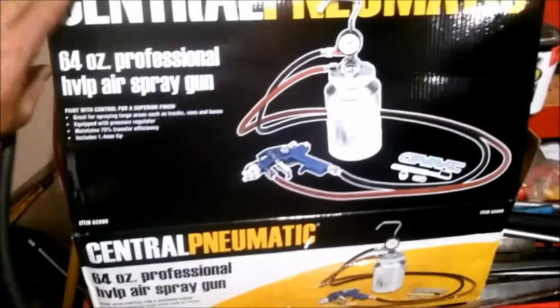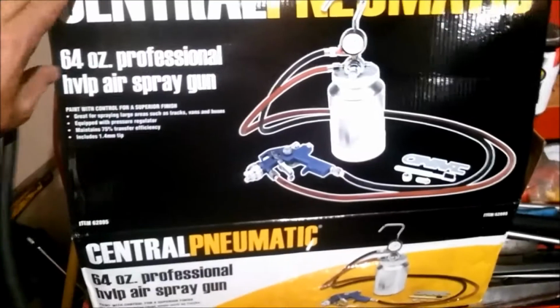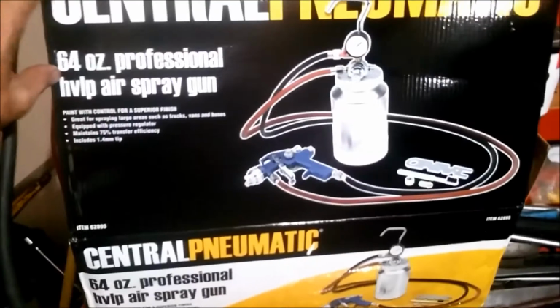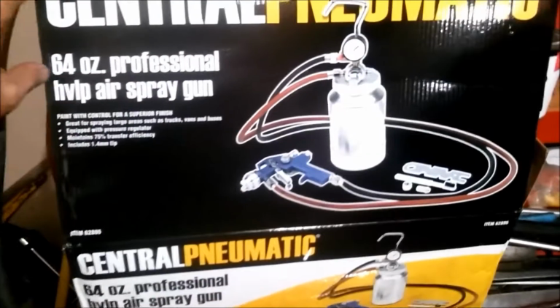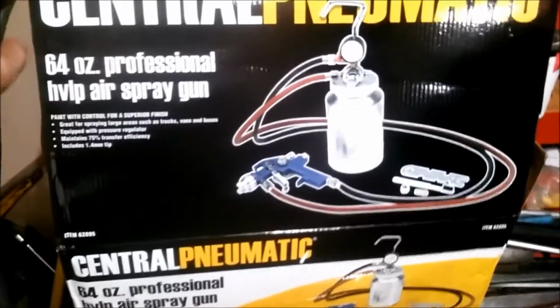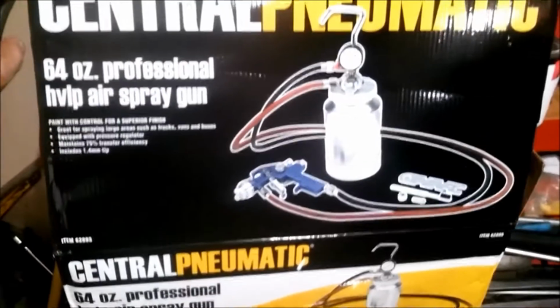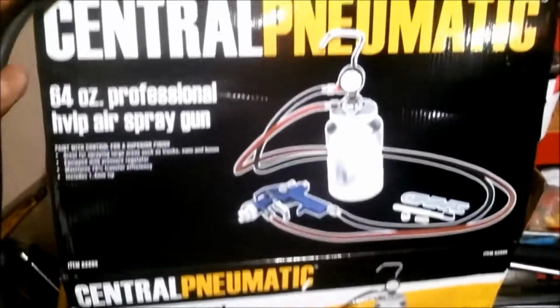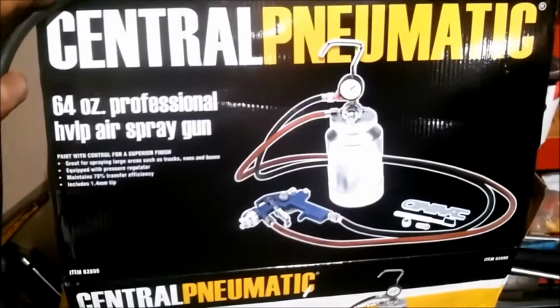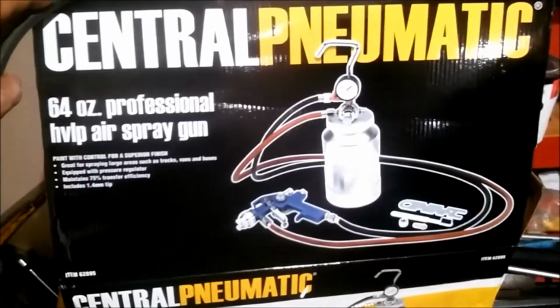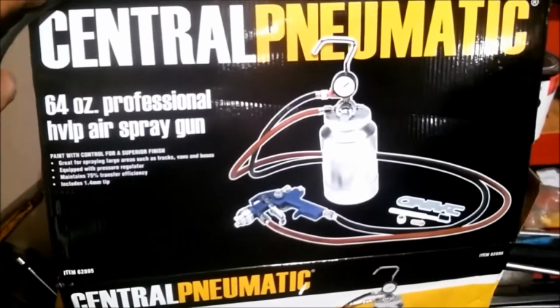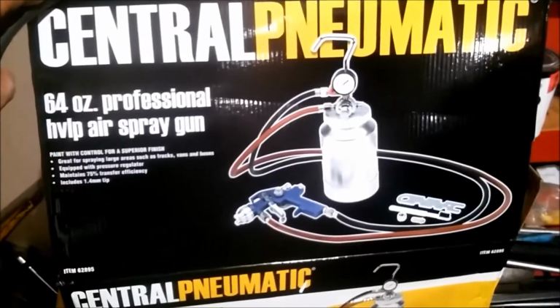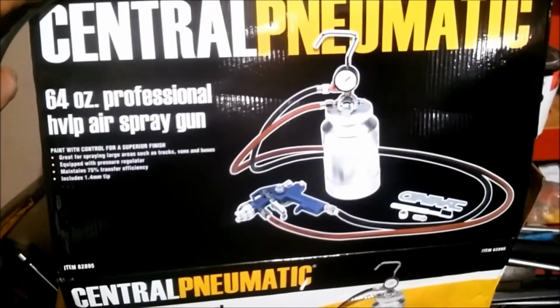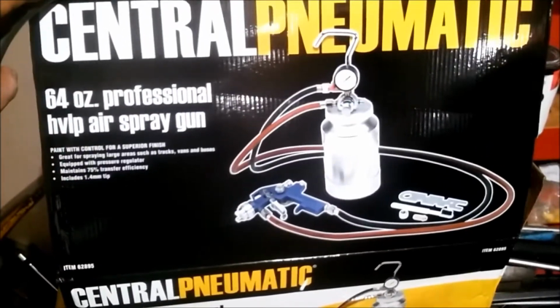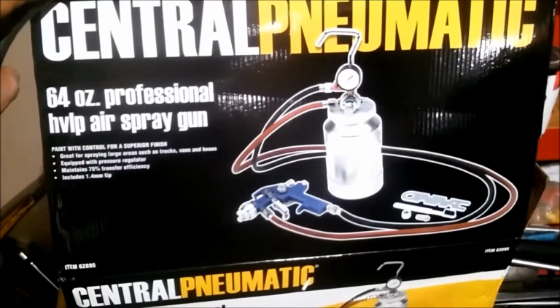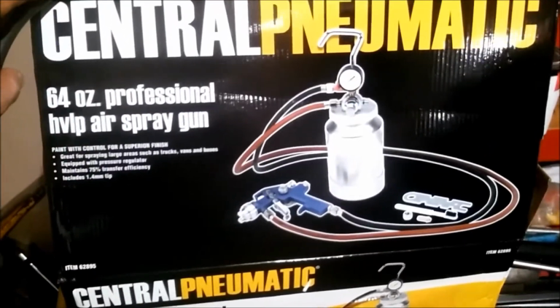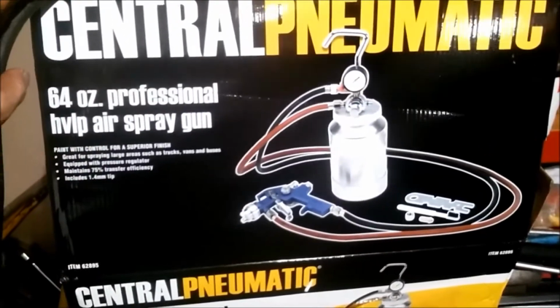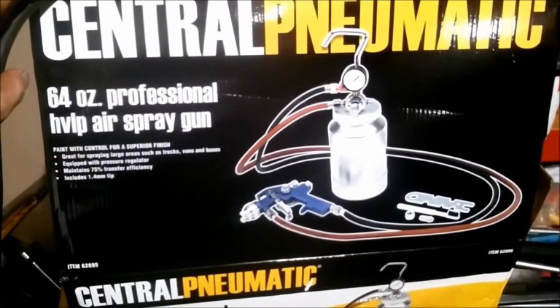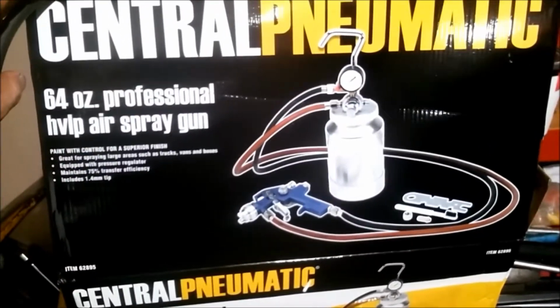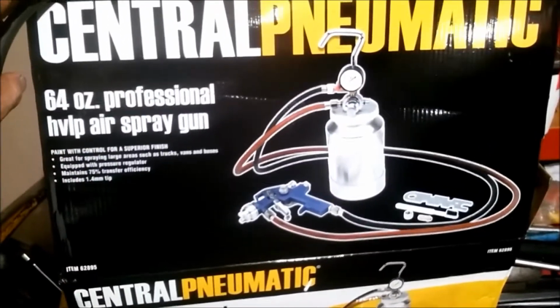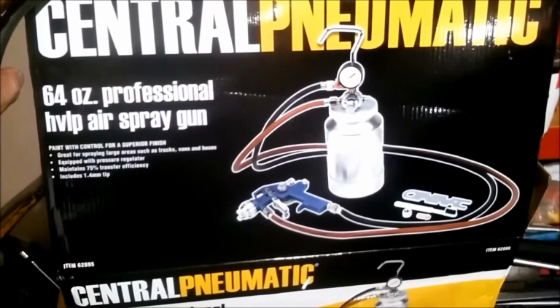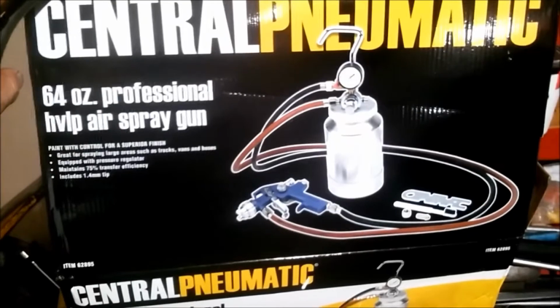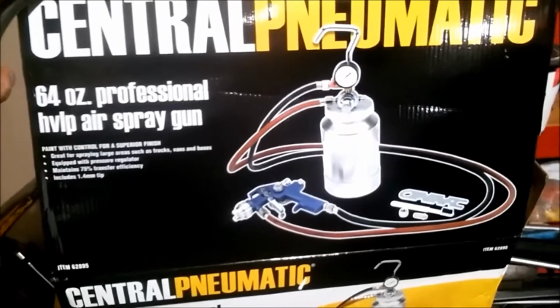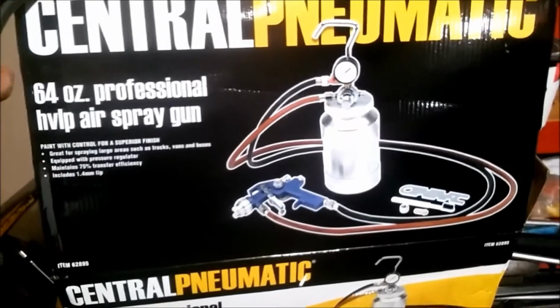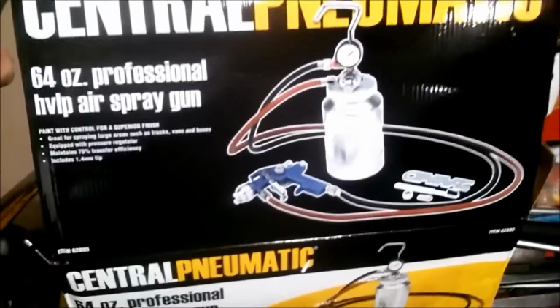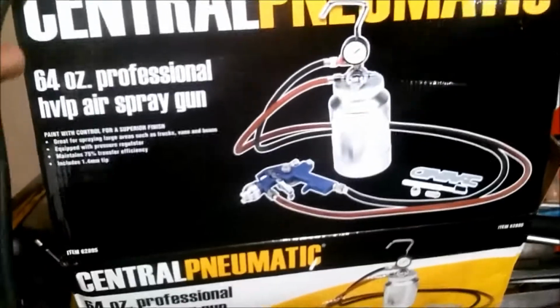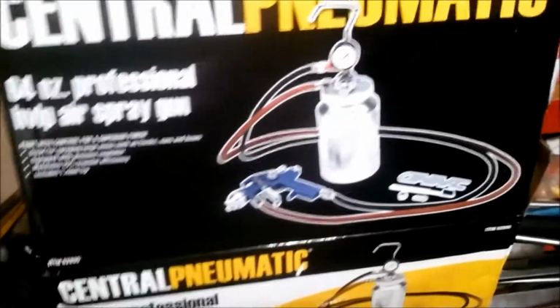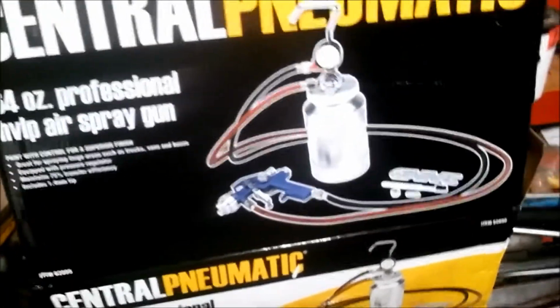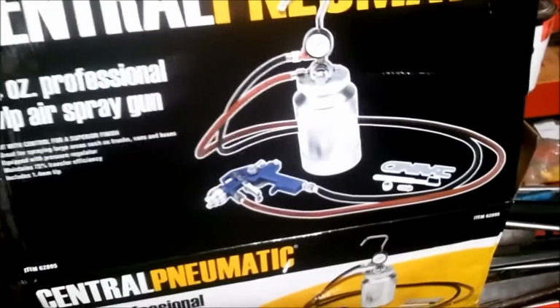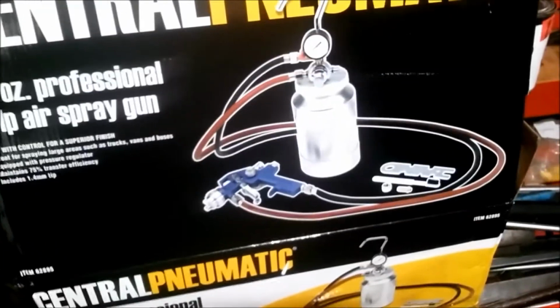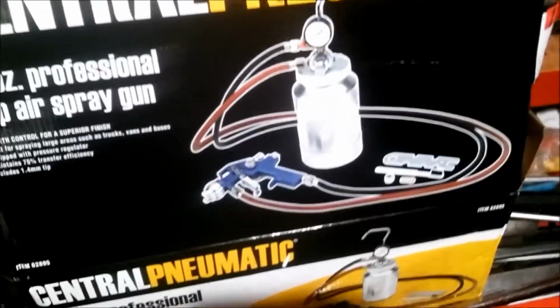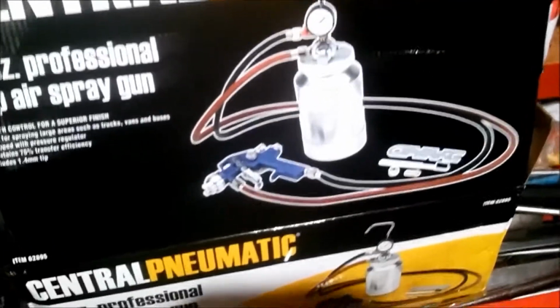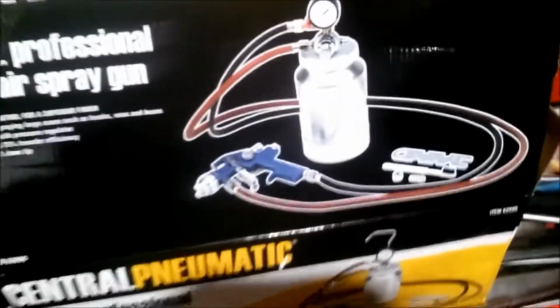This is a review of this Harbor Freight air gun. It's supposed to be professional, but the ratings weren't great.